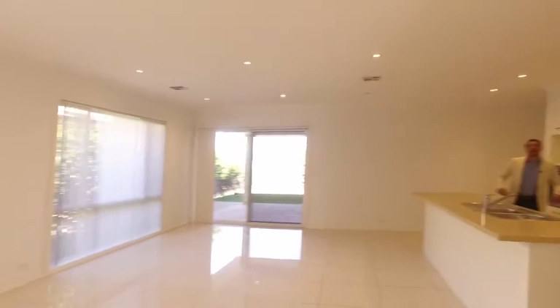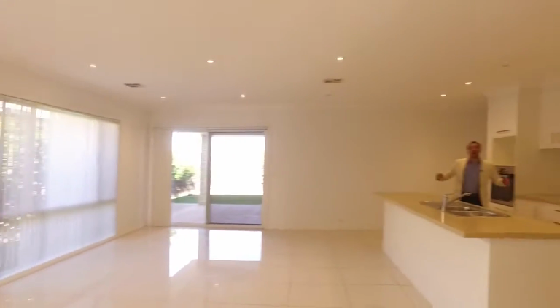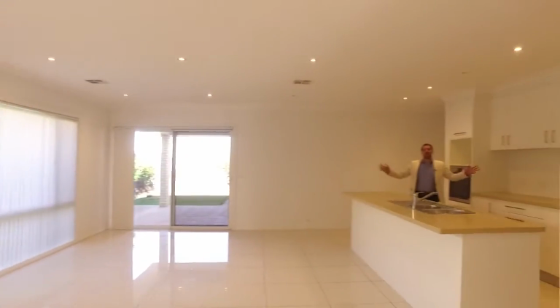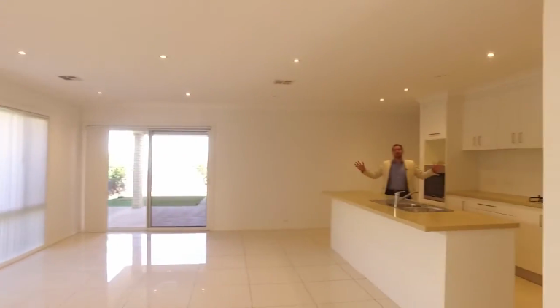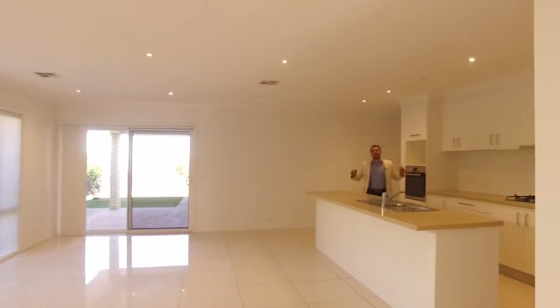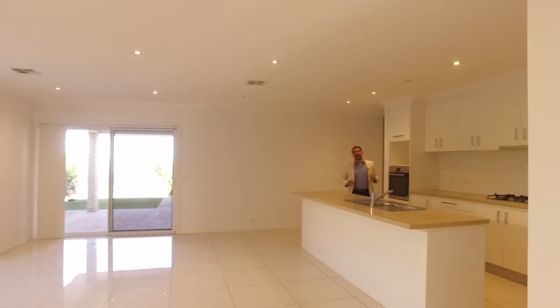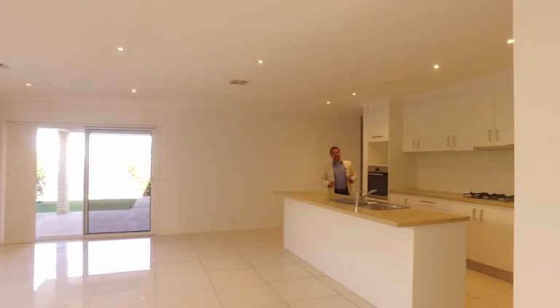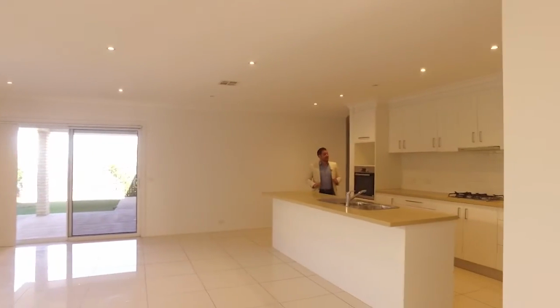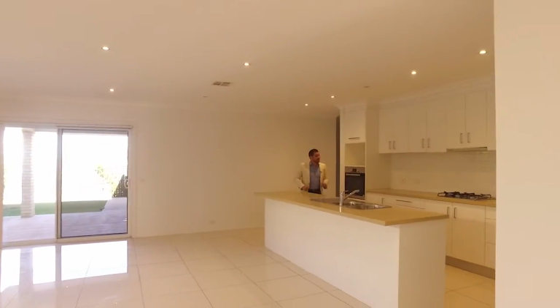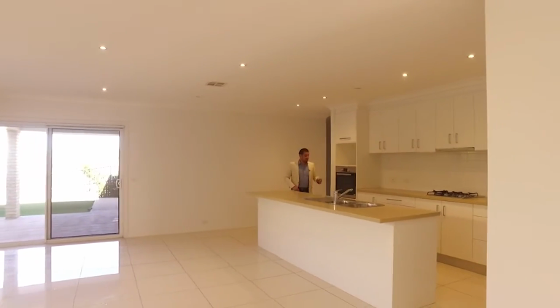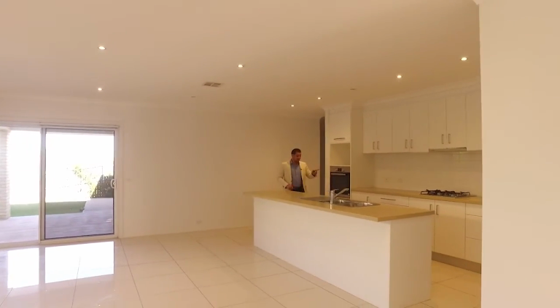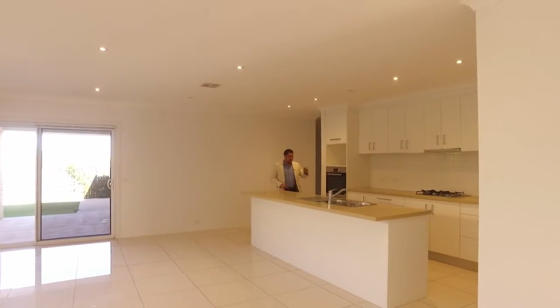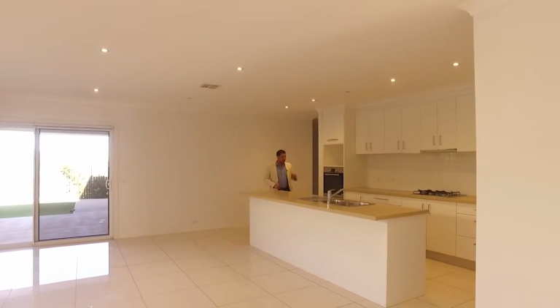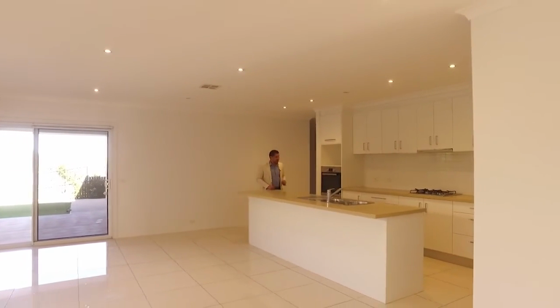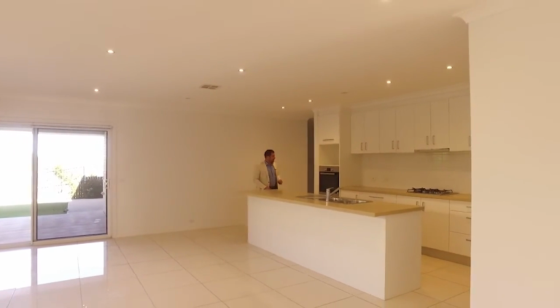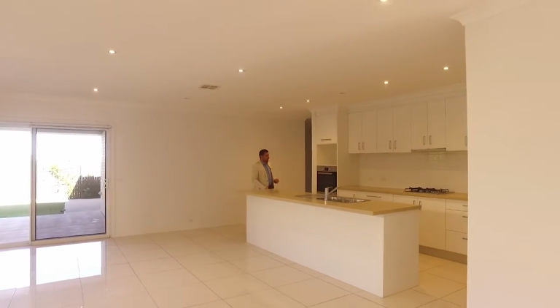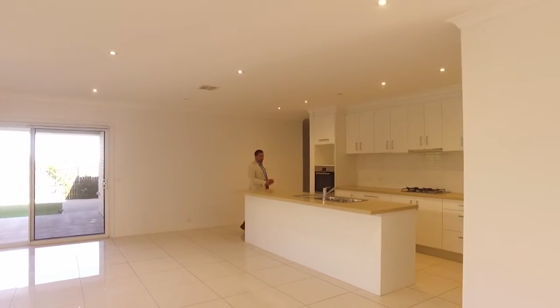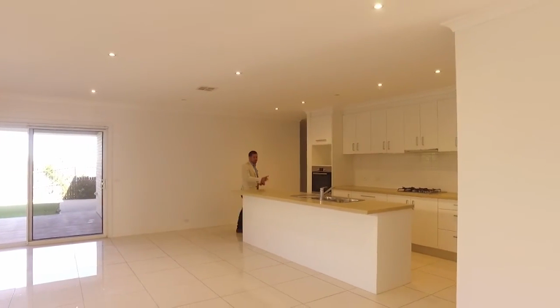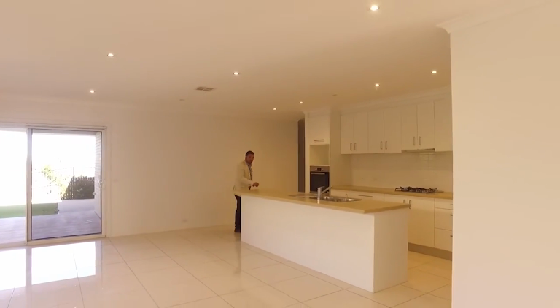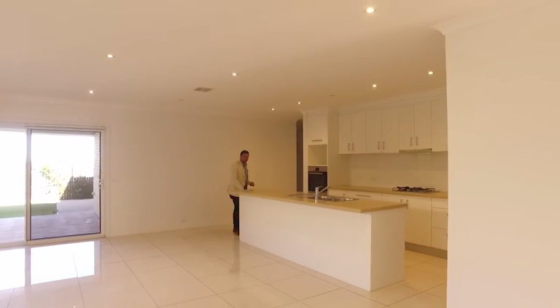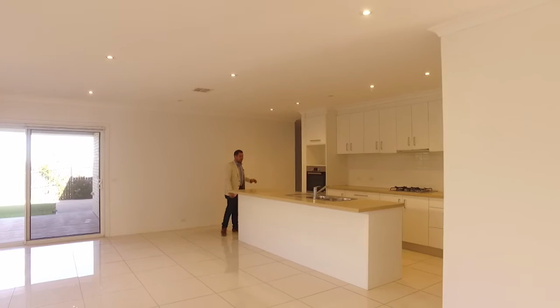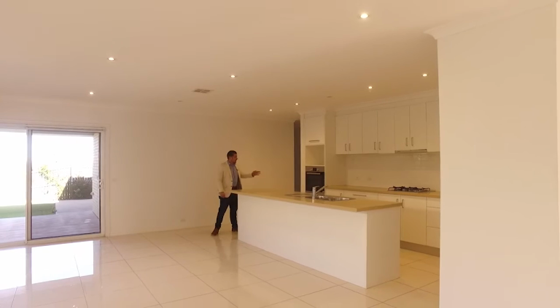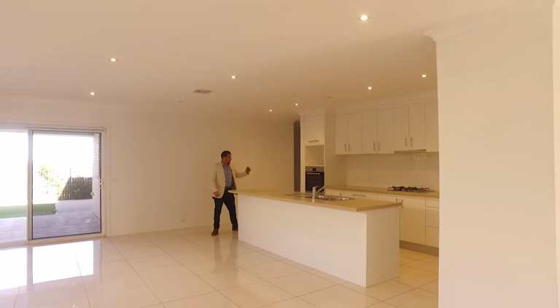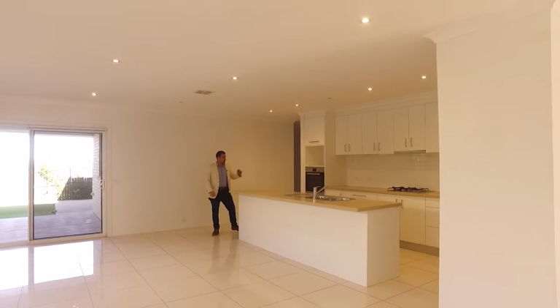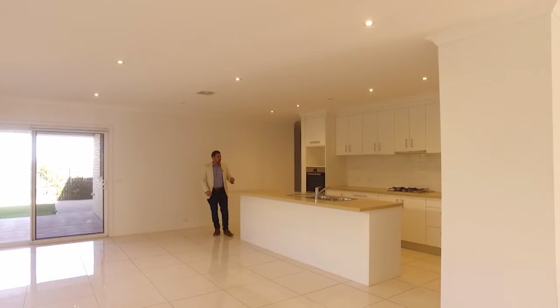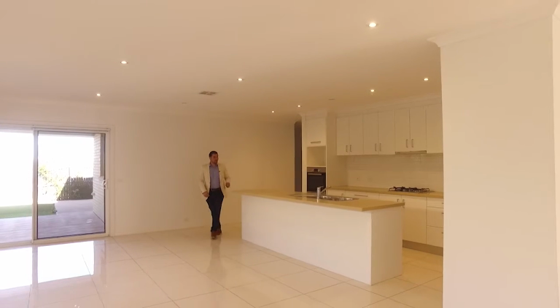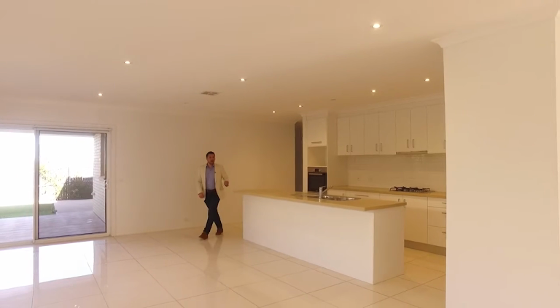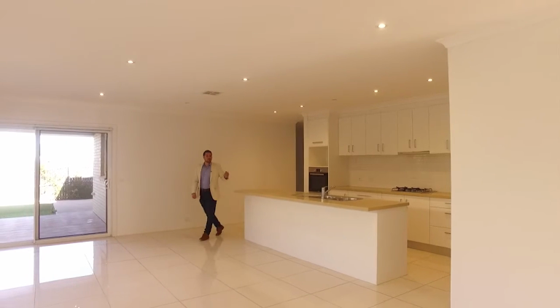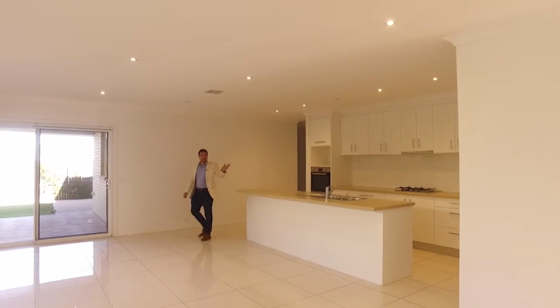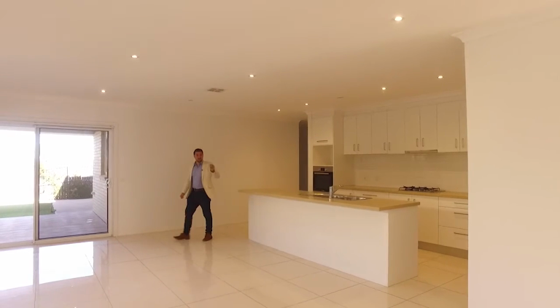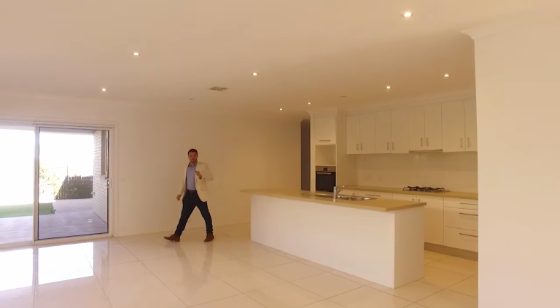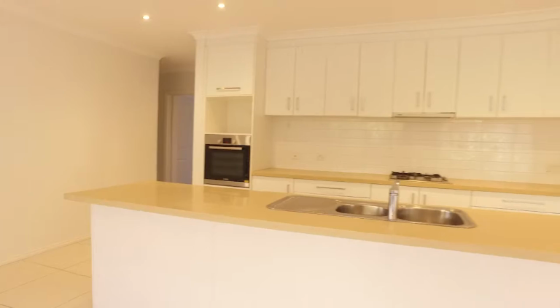An open plan kitchen with gas cooking, dishwasher, electric oven, and a plumbed fridge.